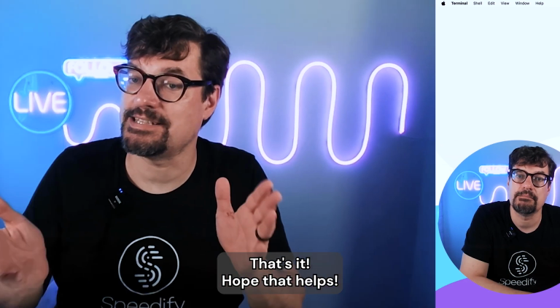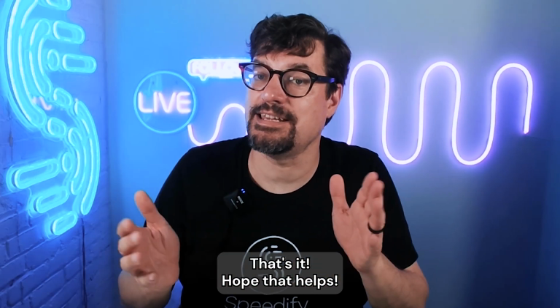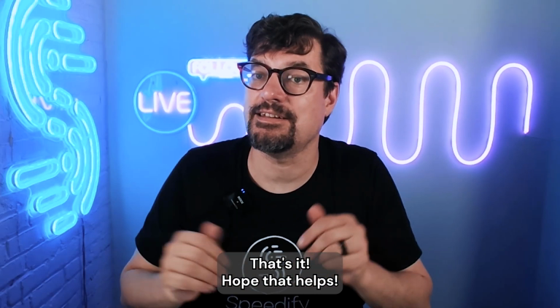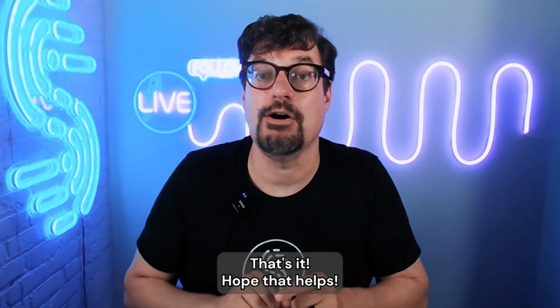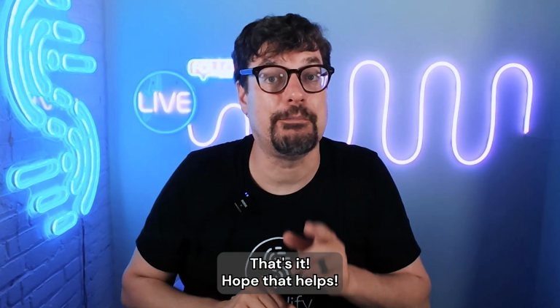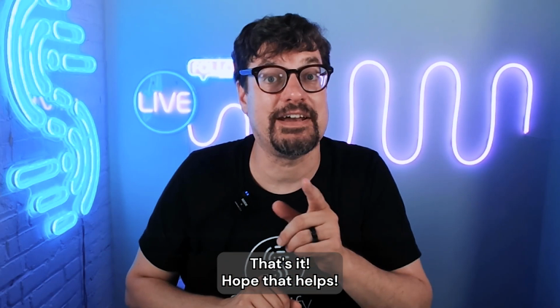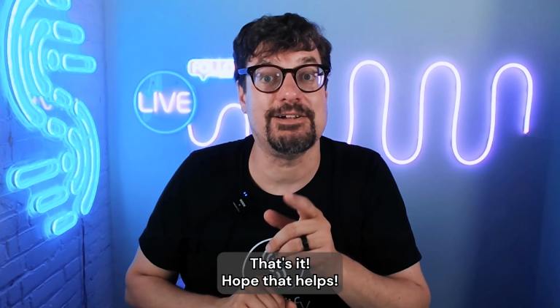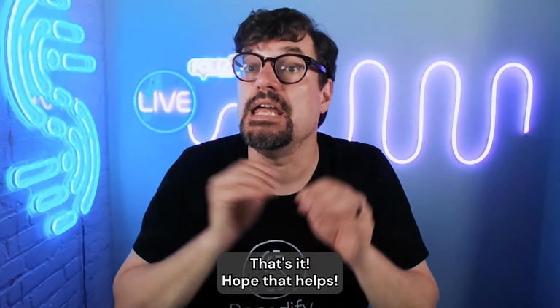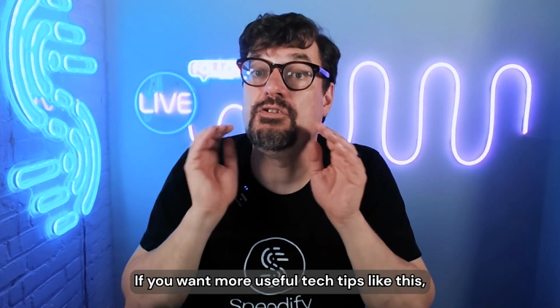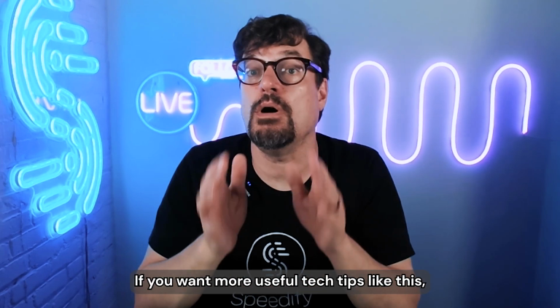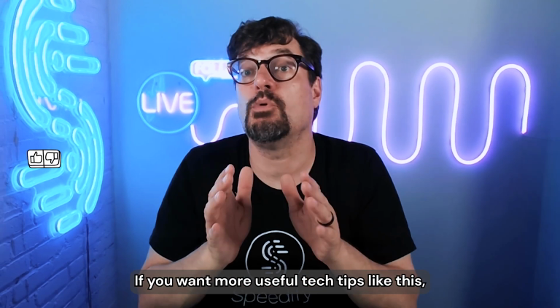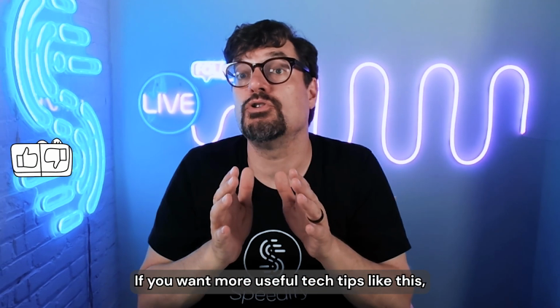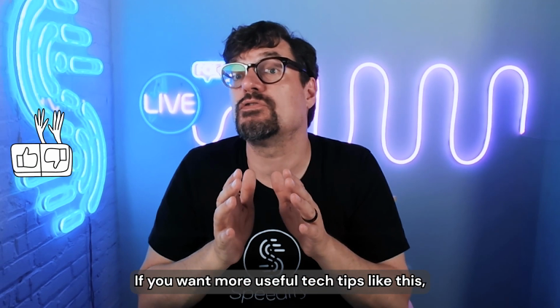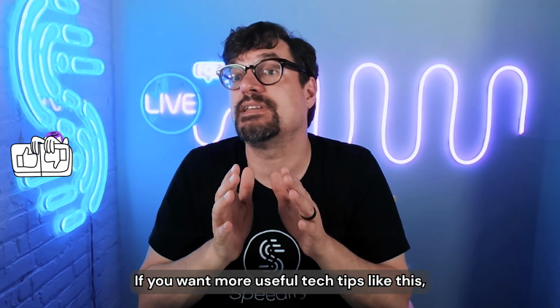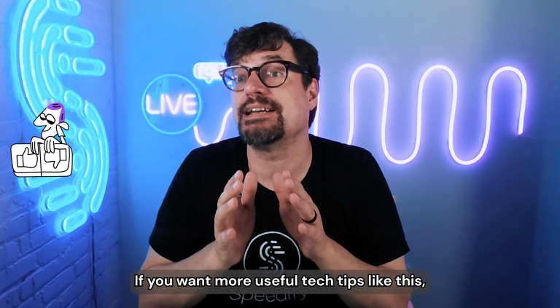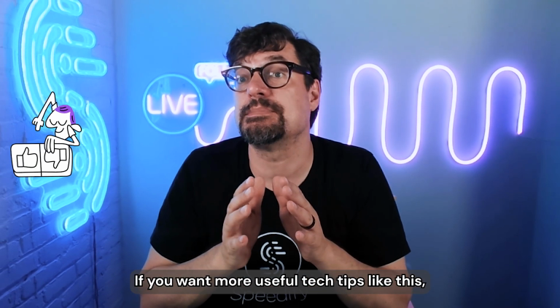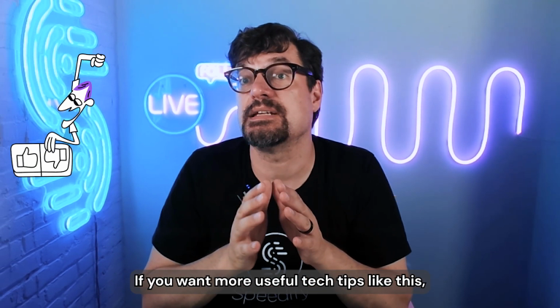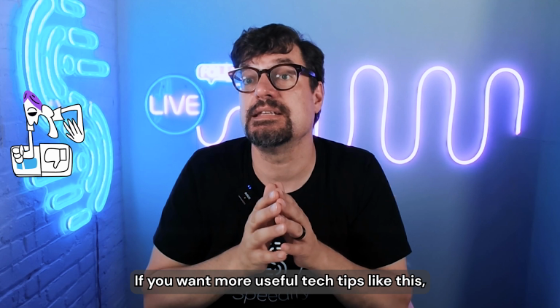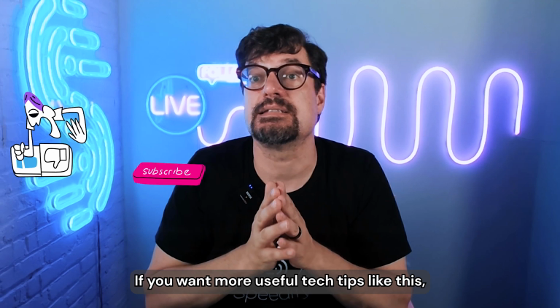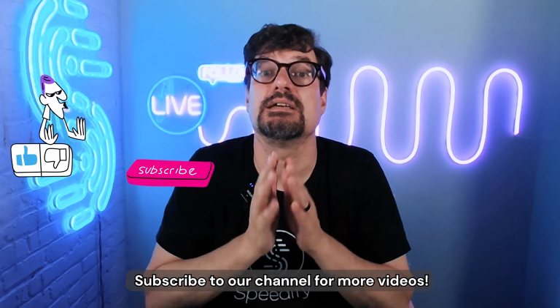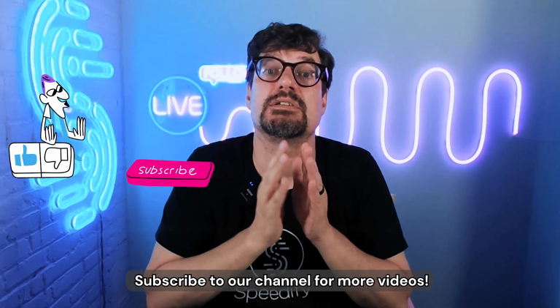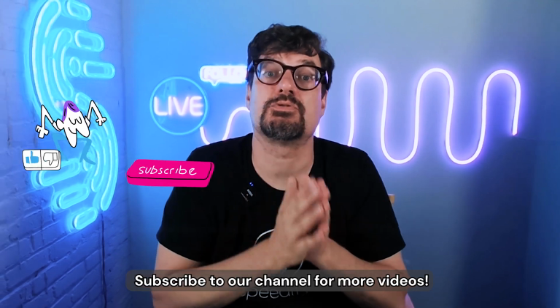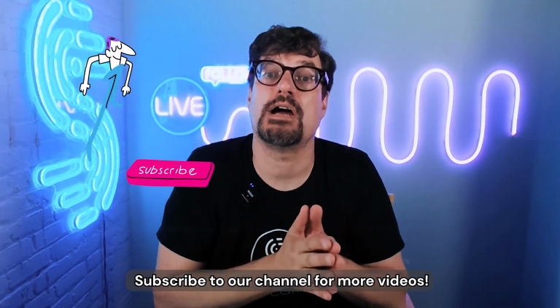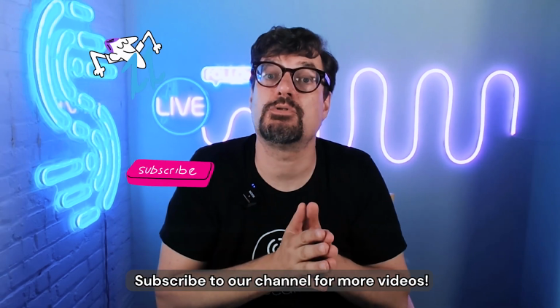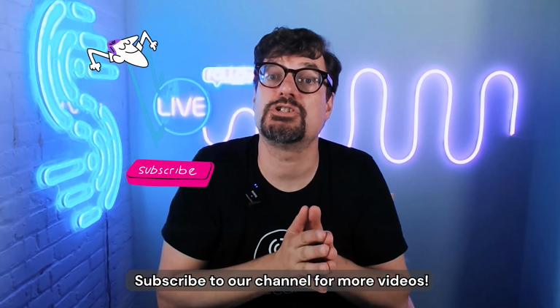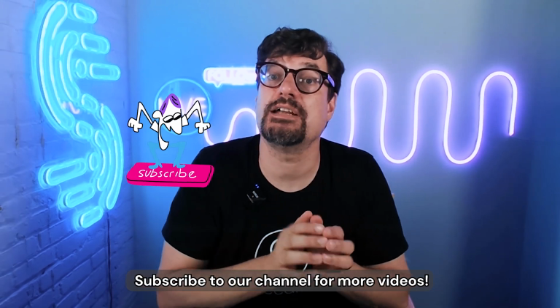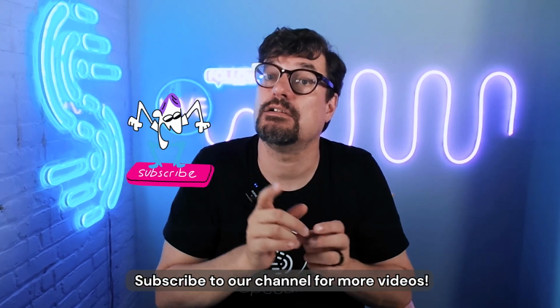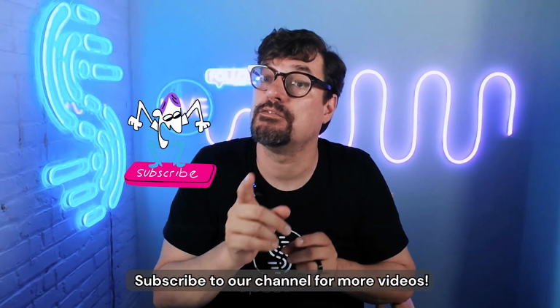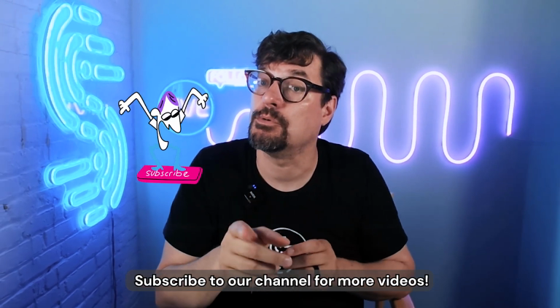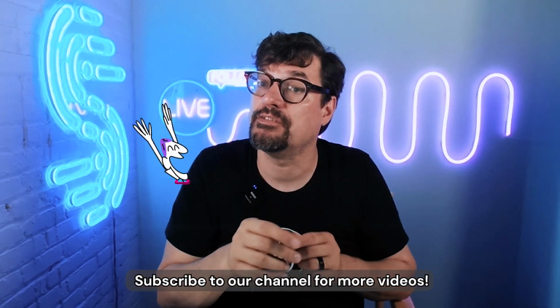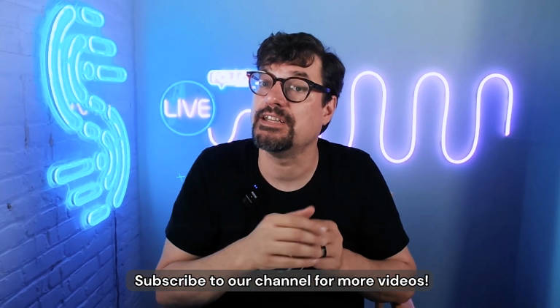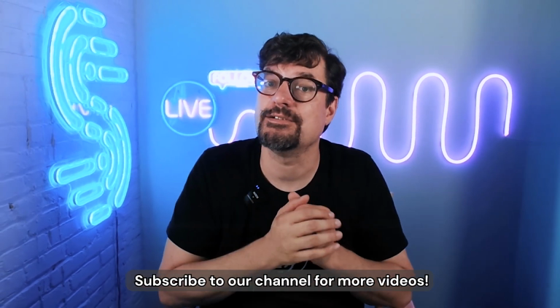That's it. Hope that helps. If you want more useful tech tips like this, subscribe to our channel for more videos.